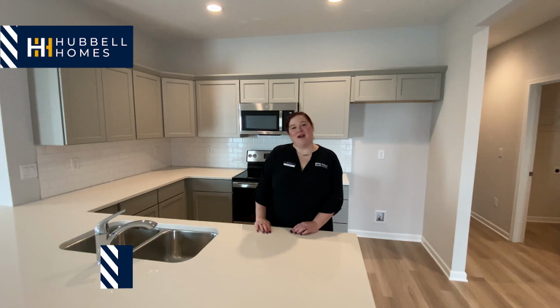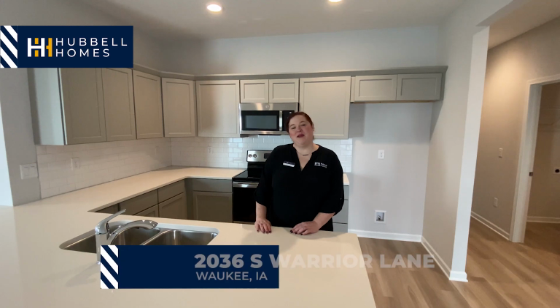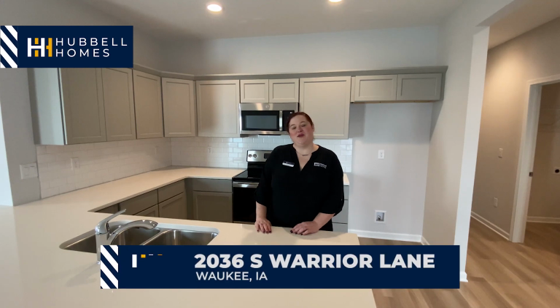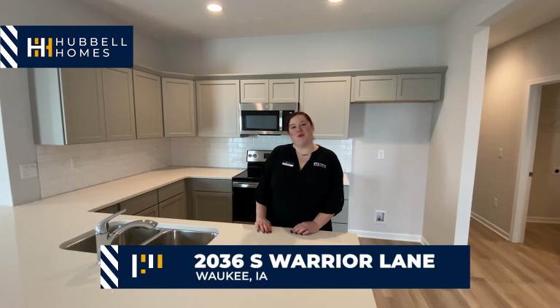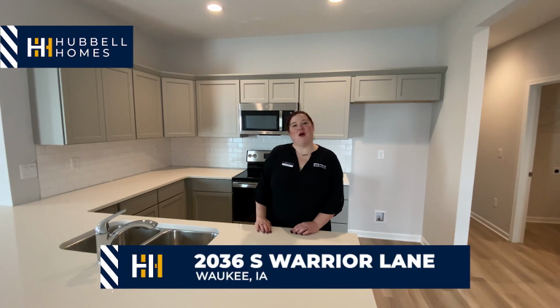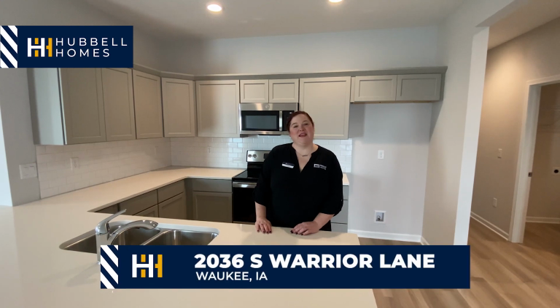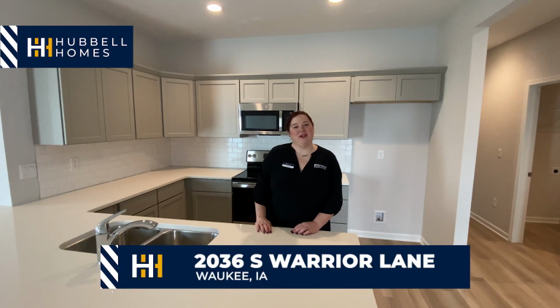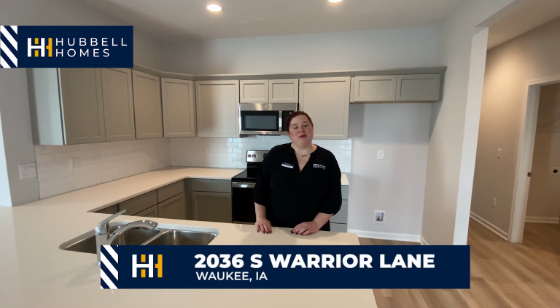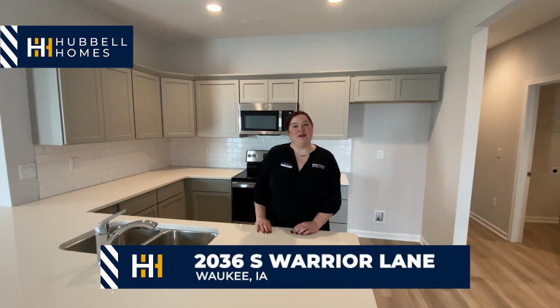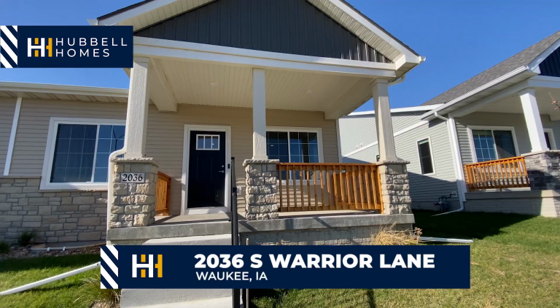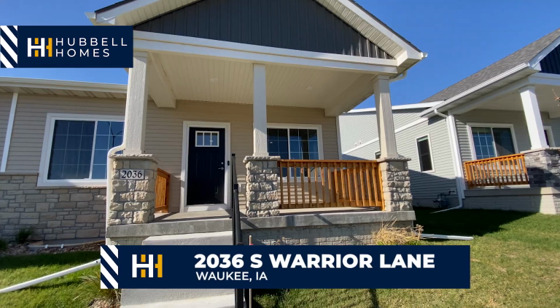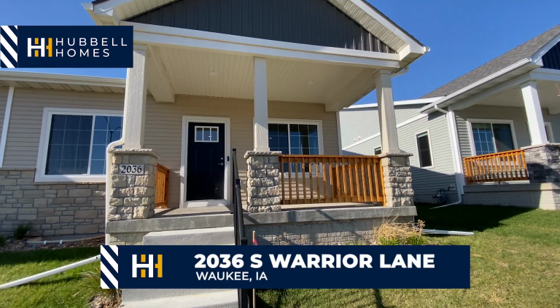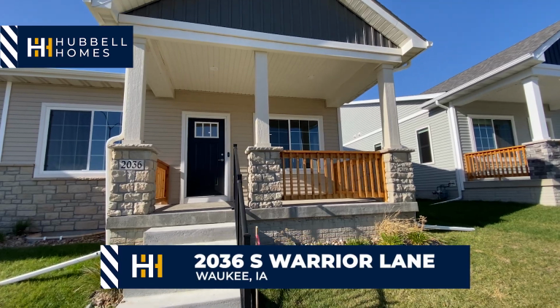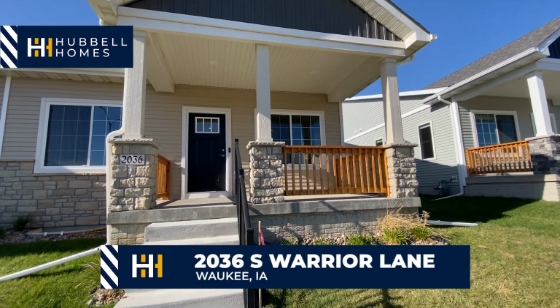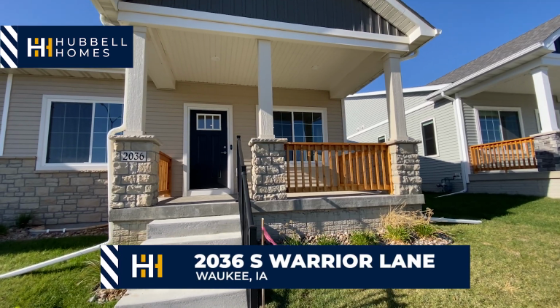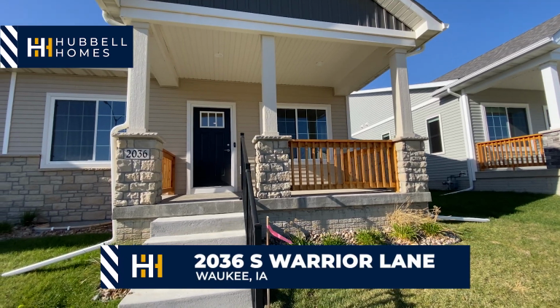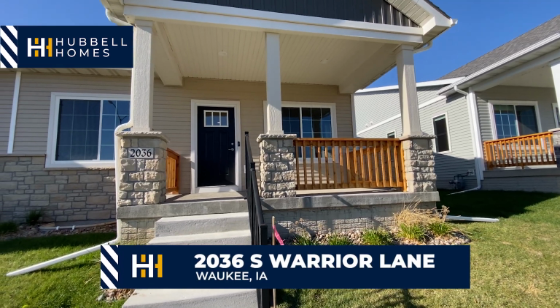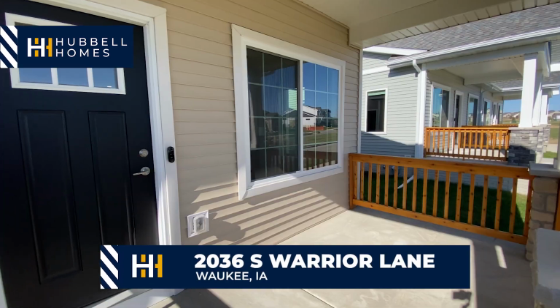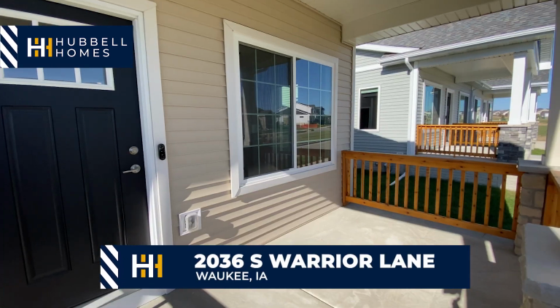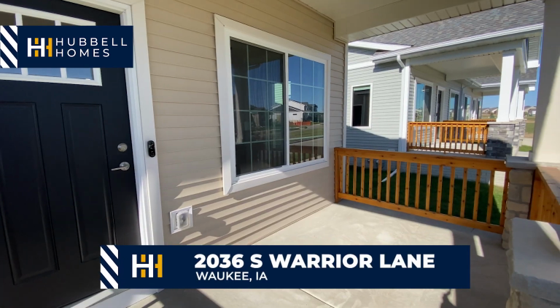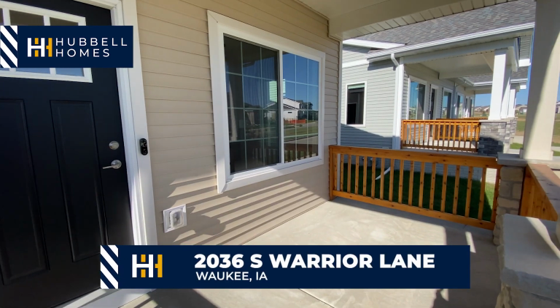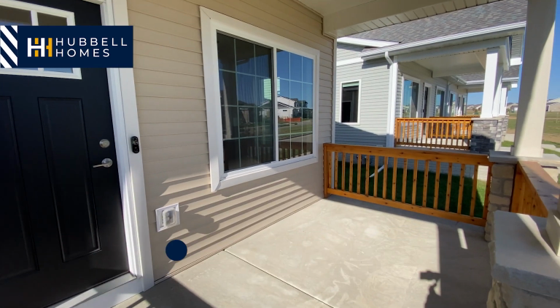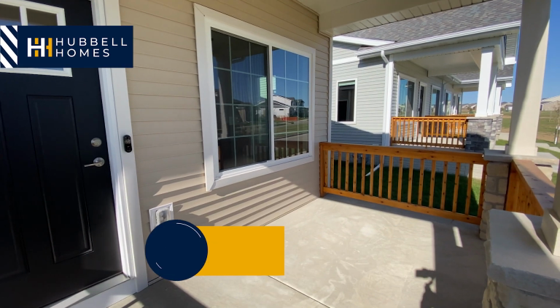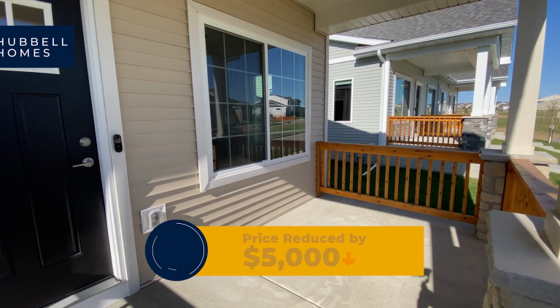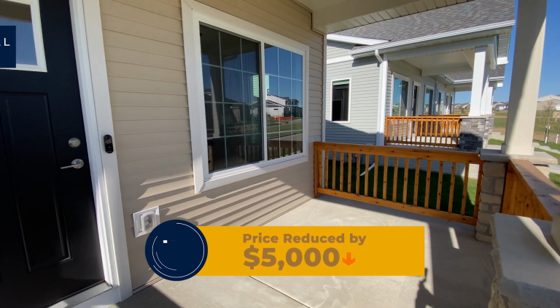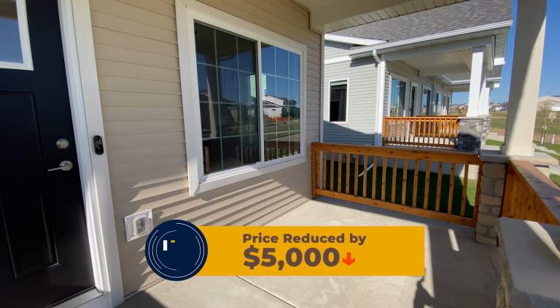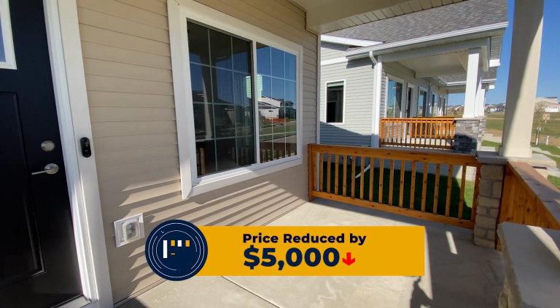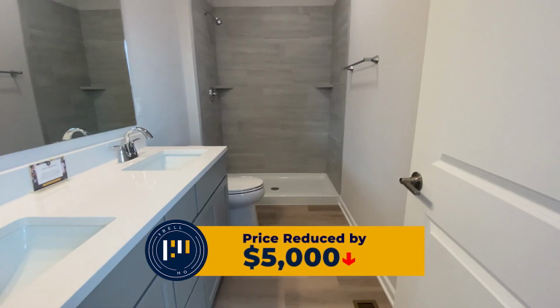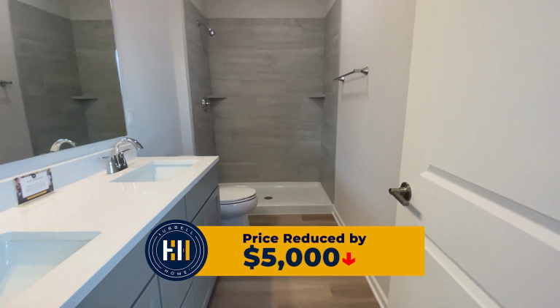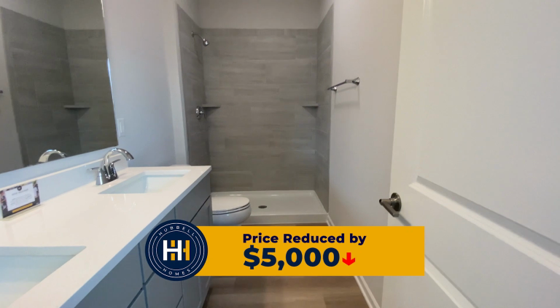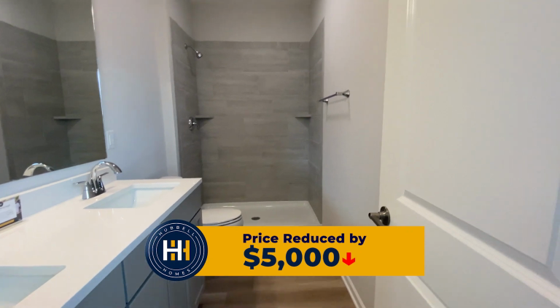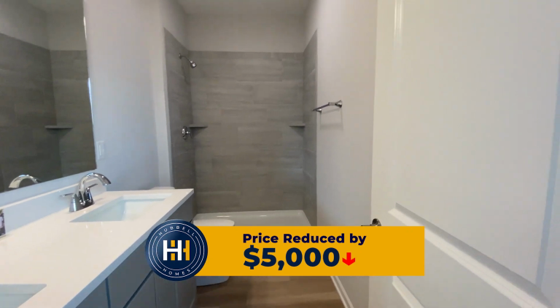I'm here in our Waukee community of Glen Village. This townhome has been reduced by over $5,000.